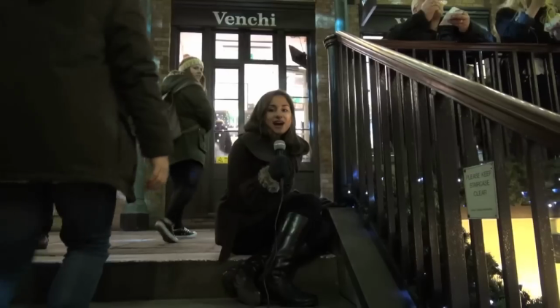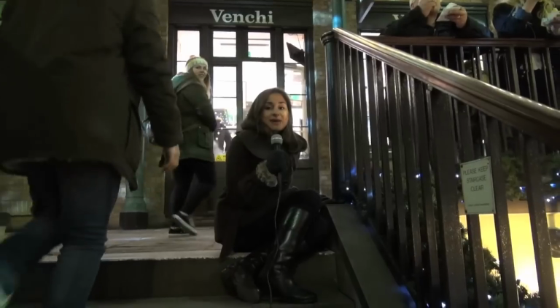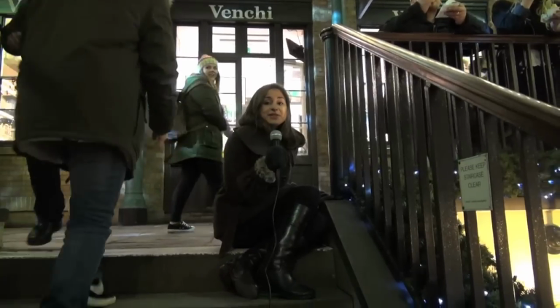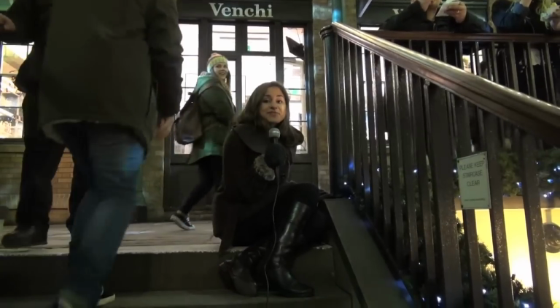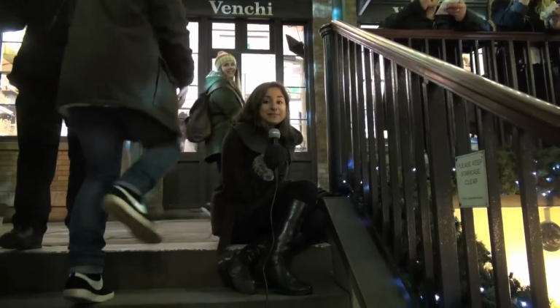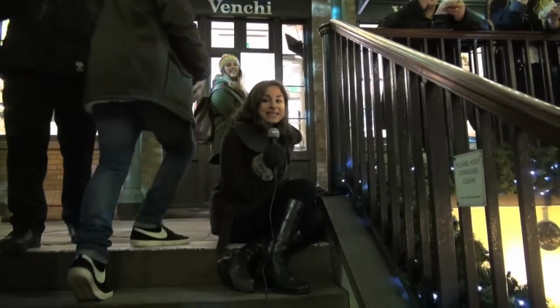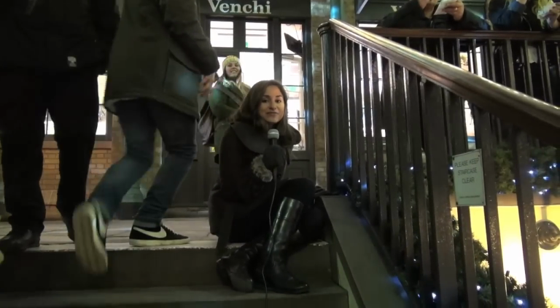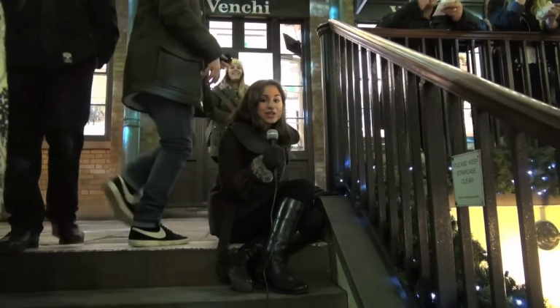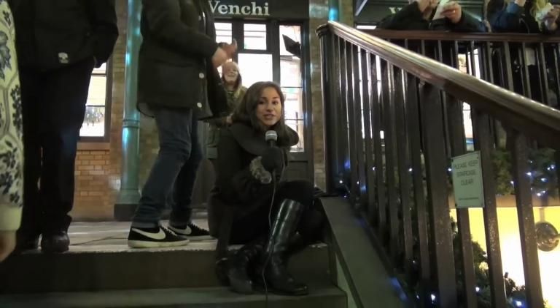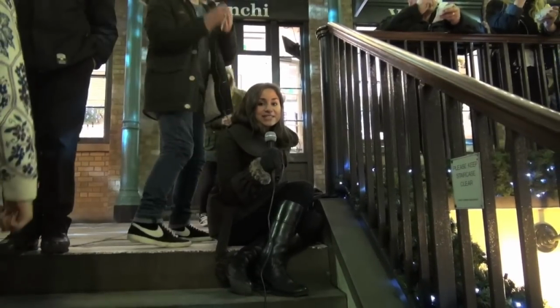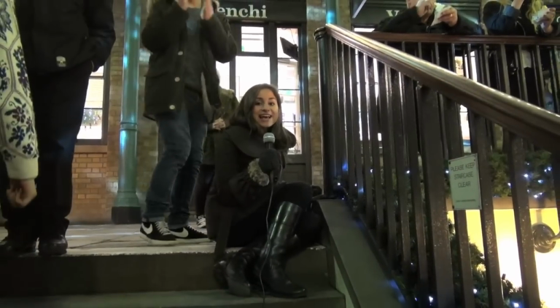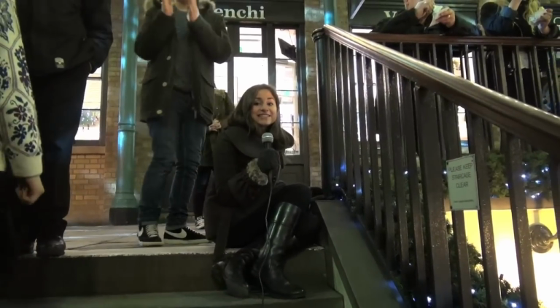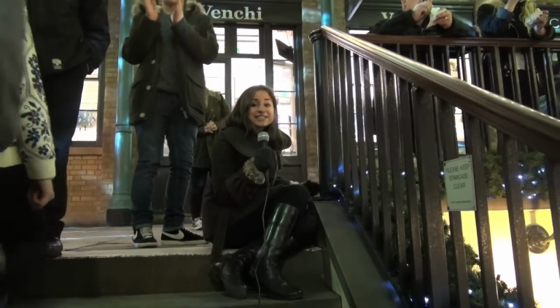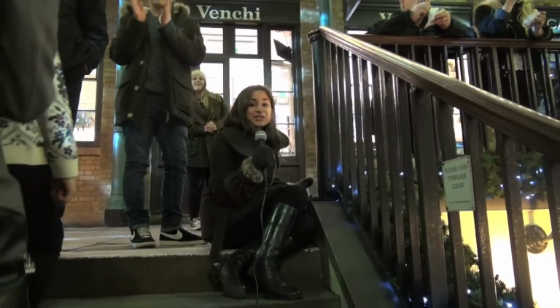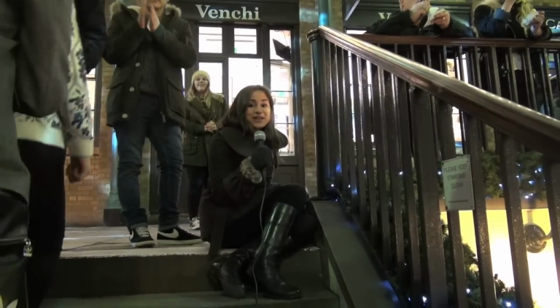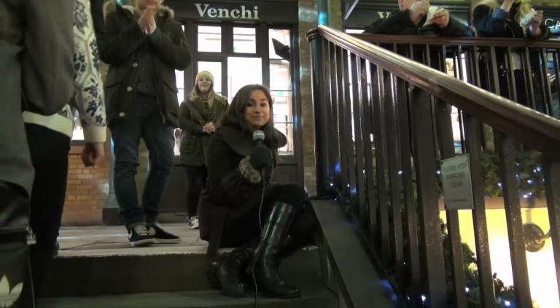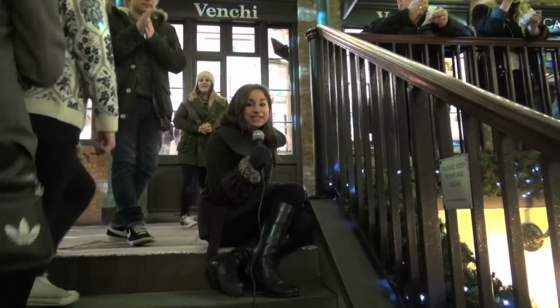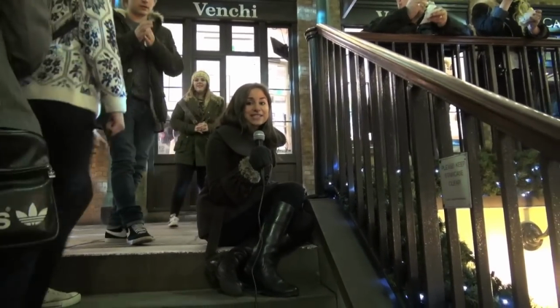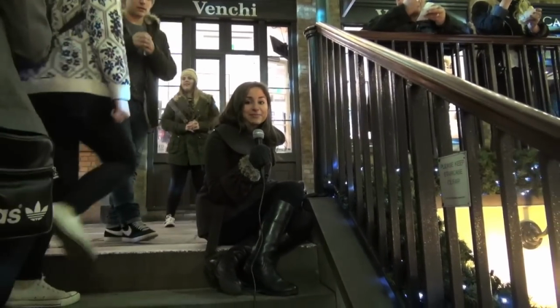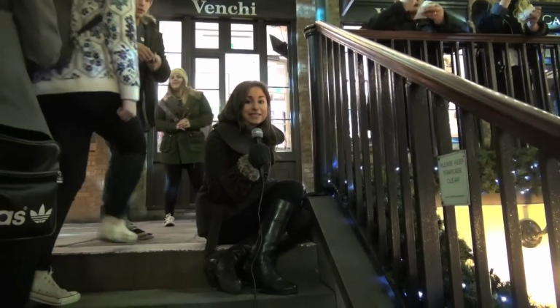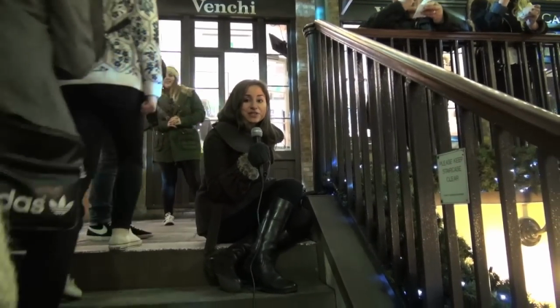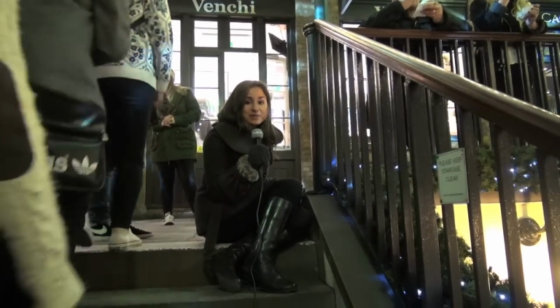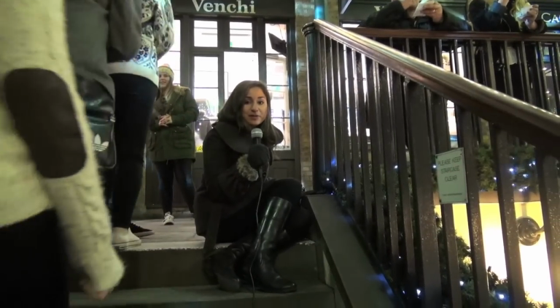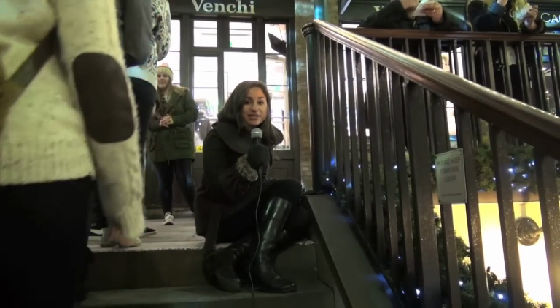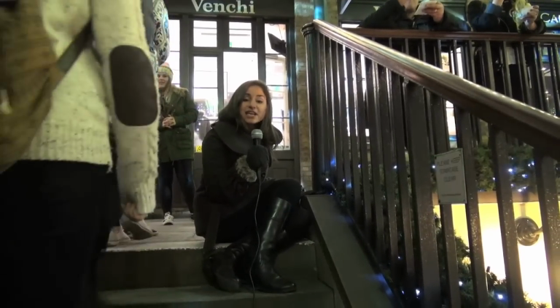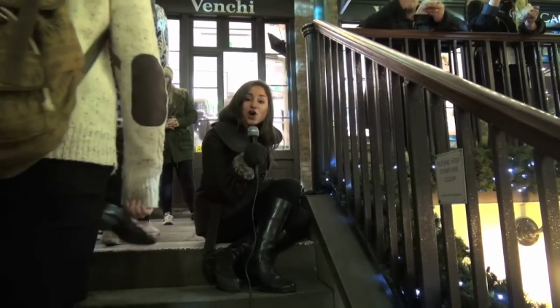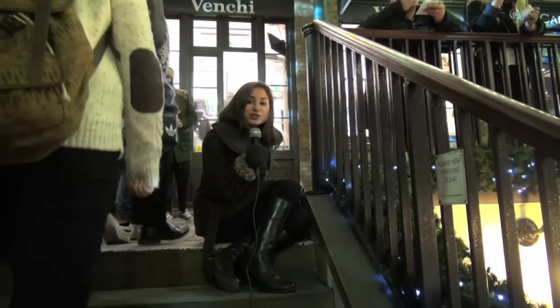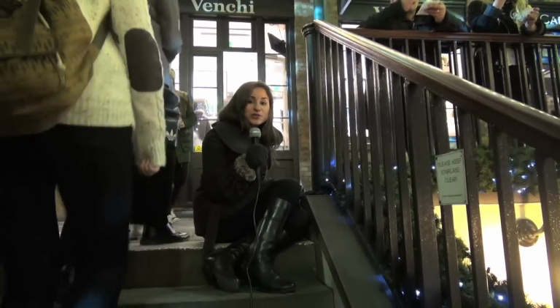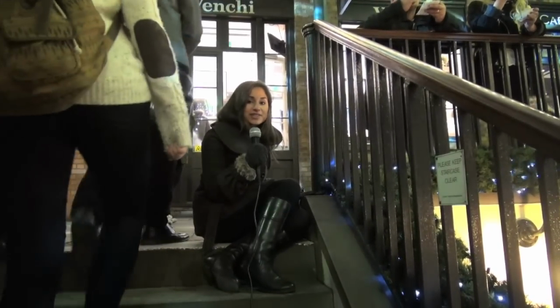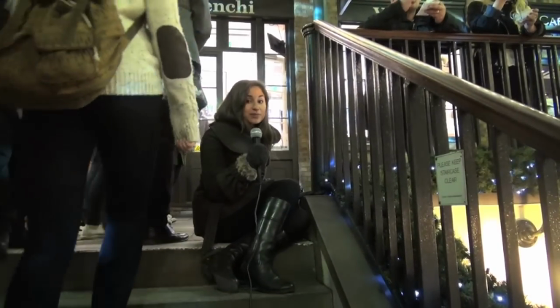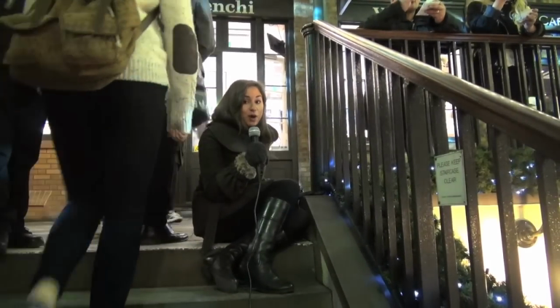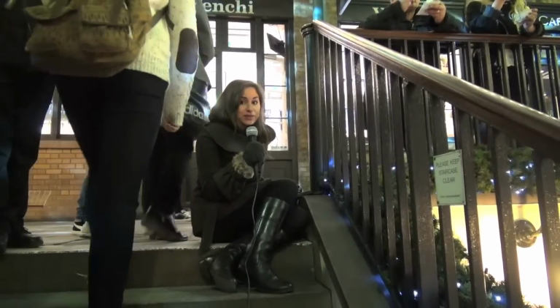I'm in the famous Covent Garden, and this is a great place to come and see the Christmas markets and also to hear some opera.